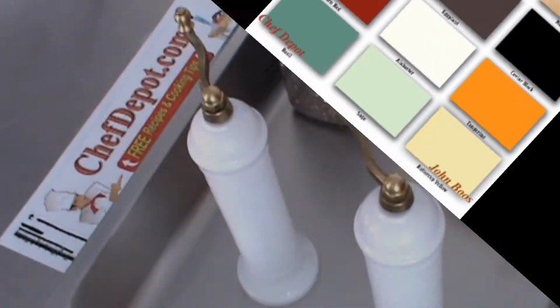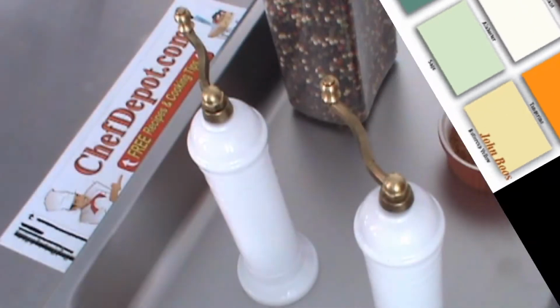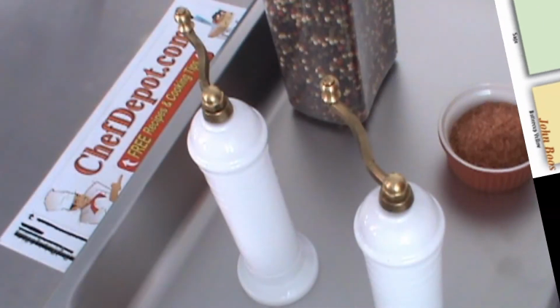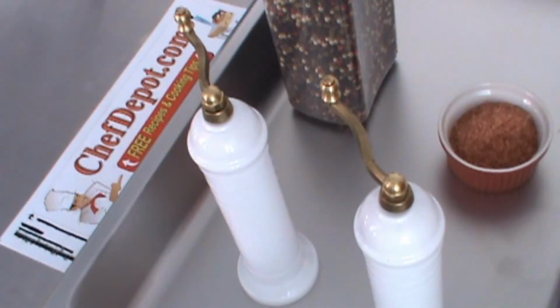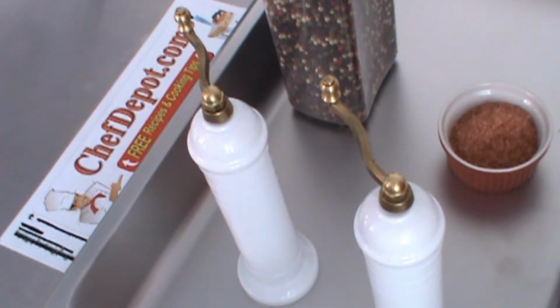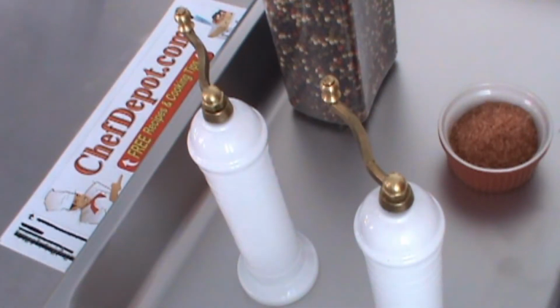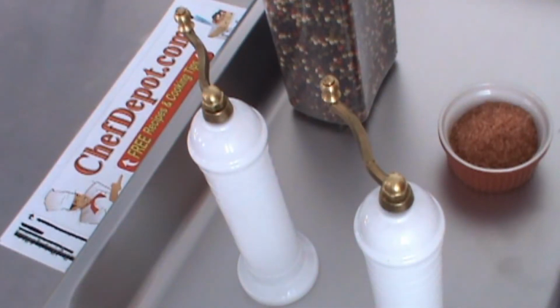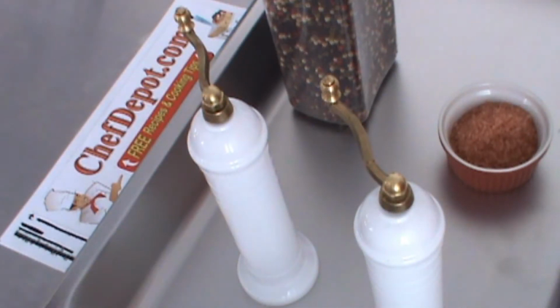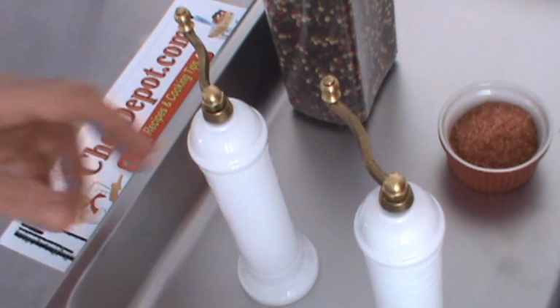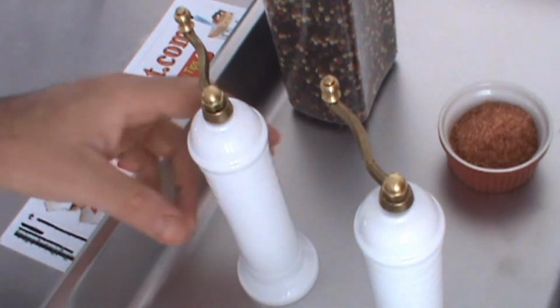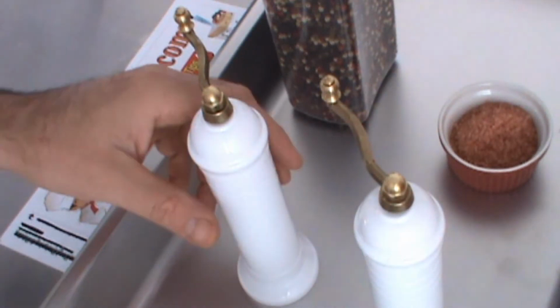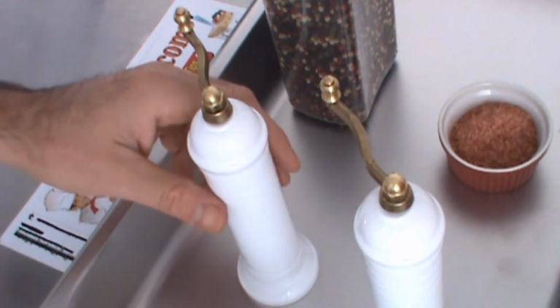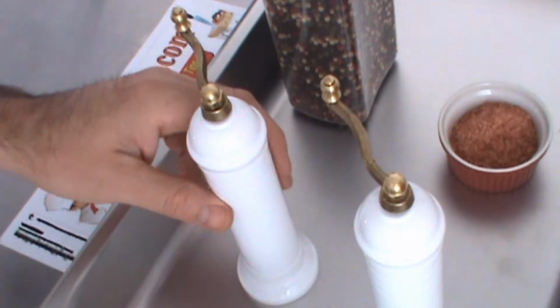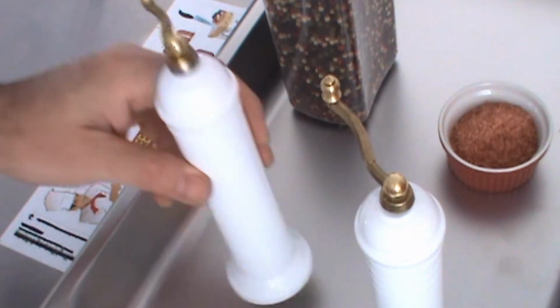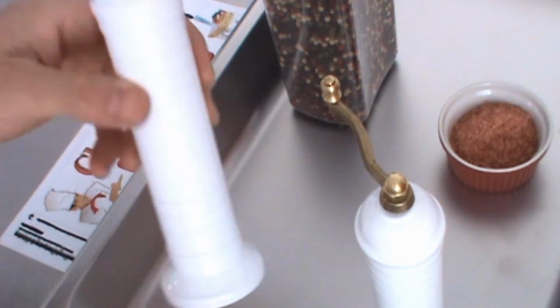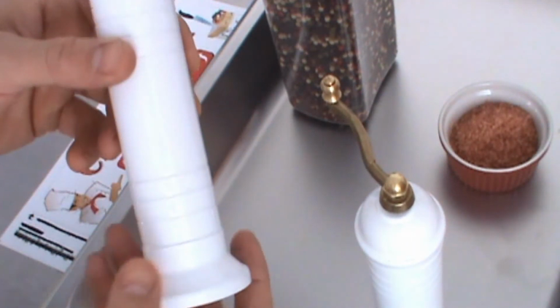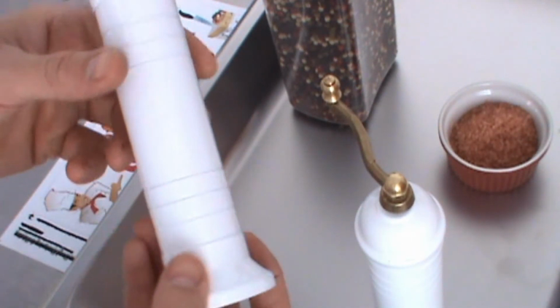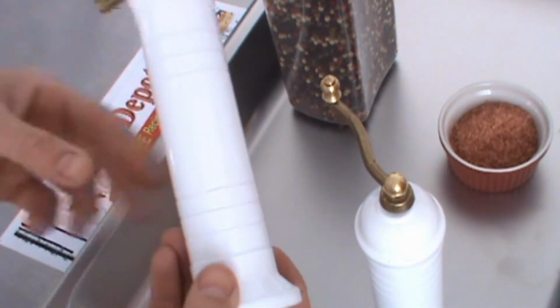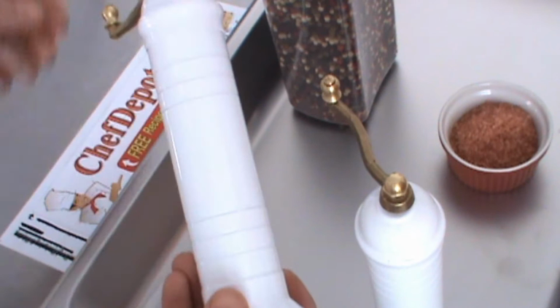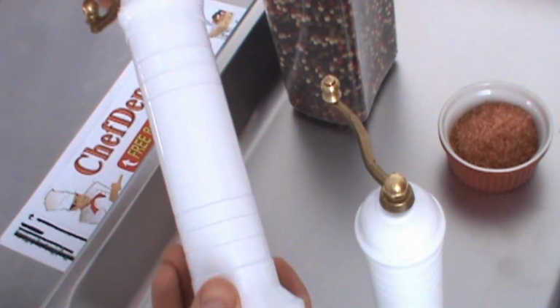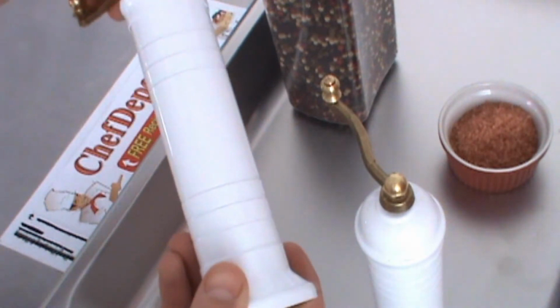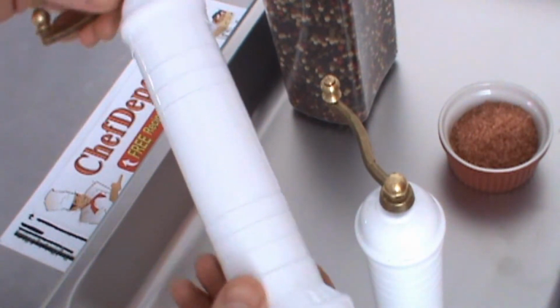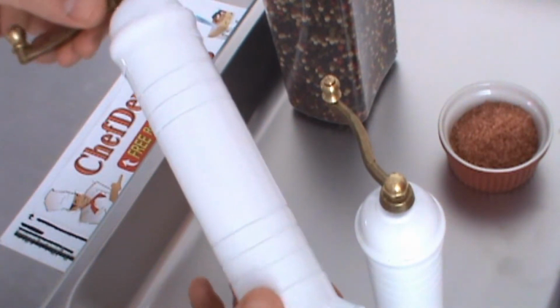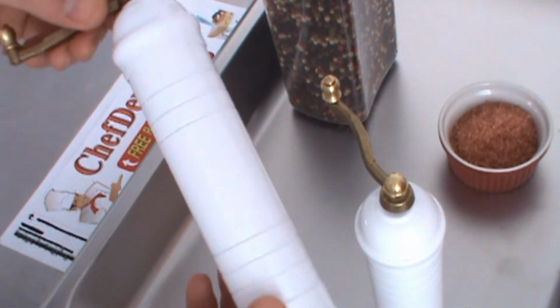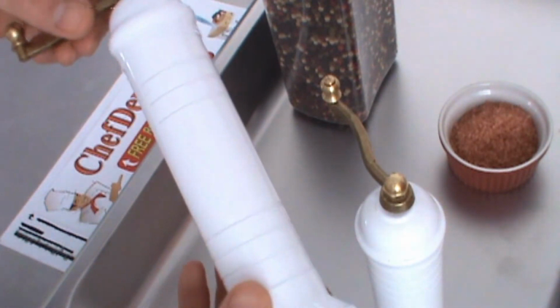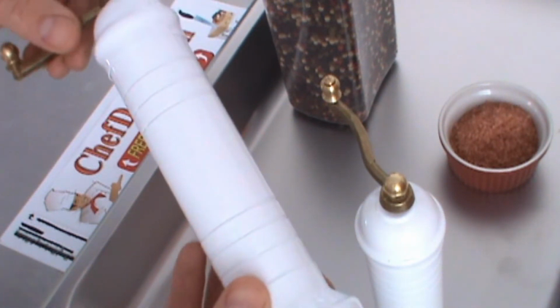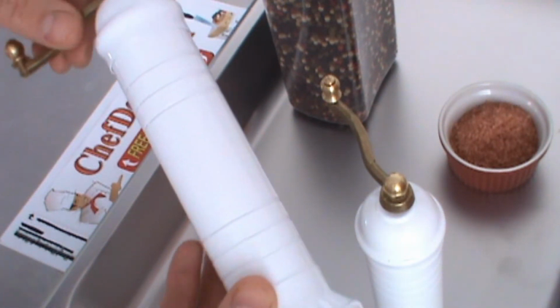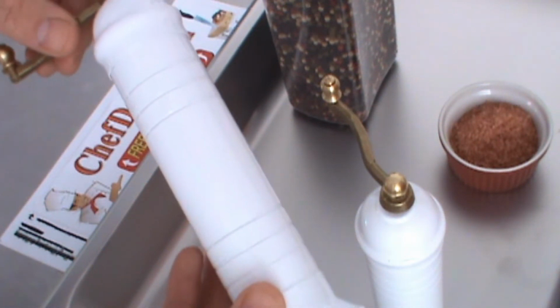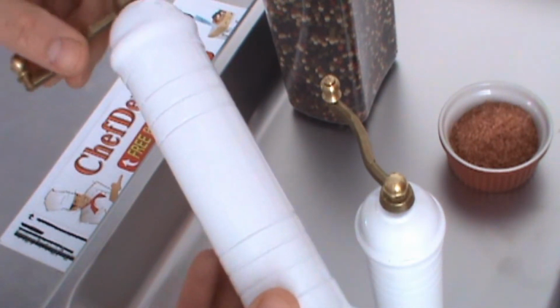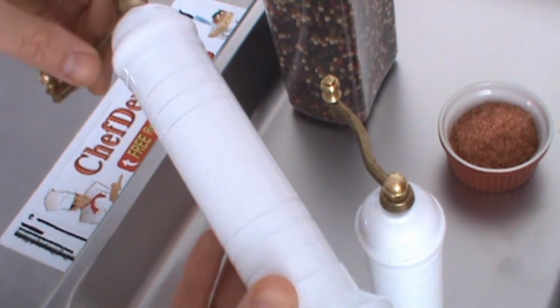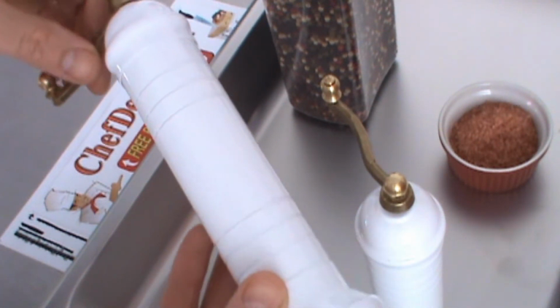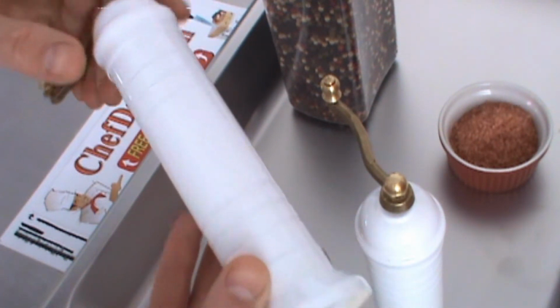Hello, I'm reviewing these Peppermills. These are Atlas Peppermills, they're handmade in Greece.